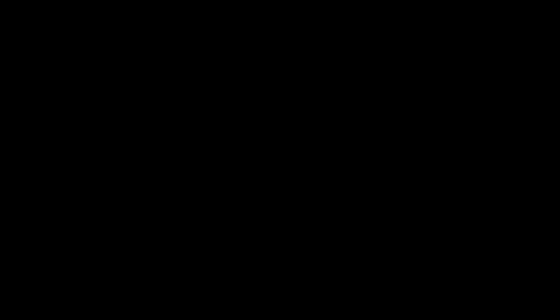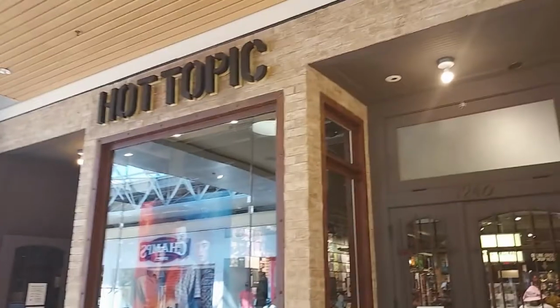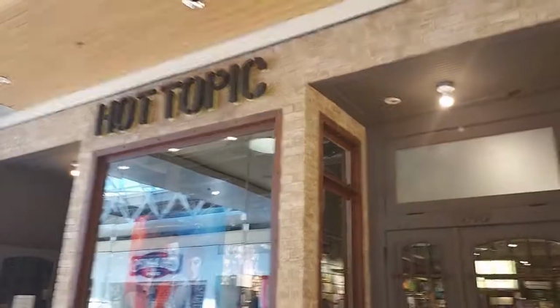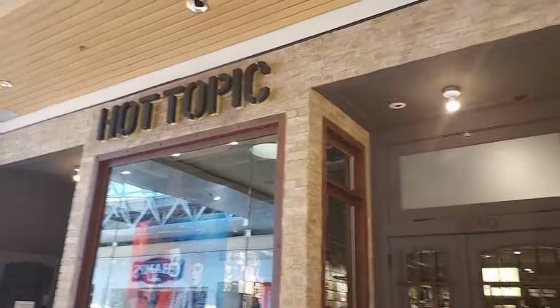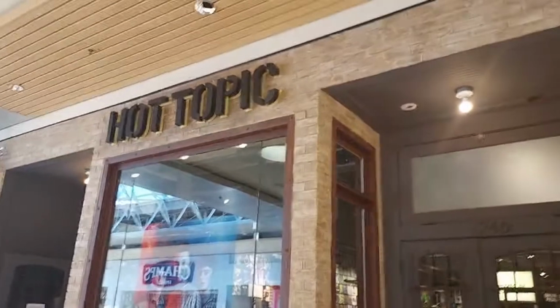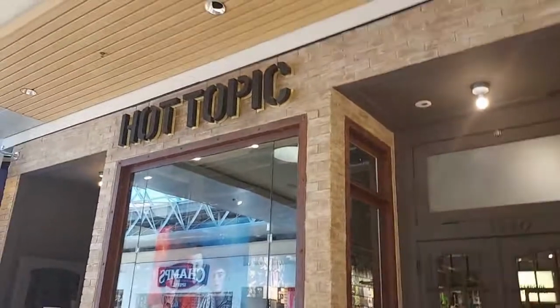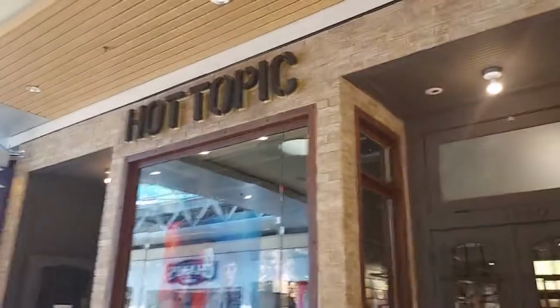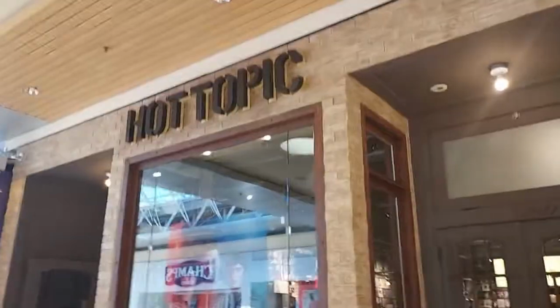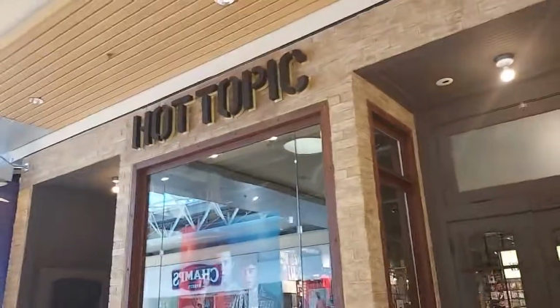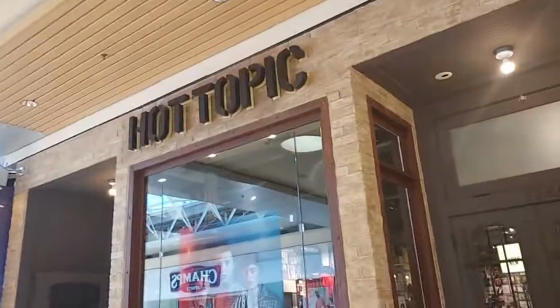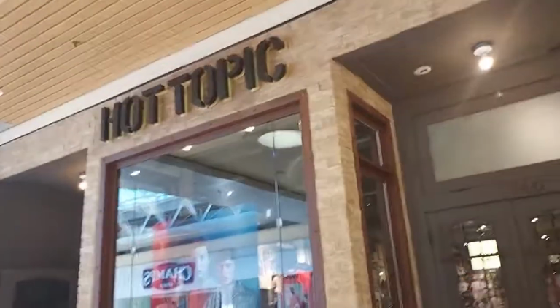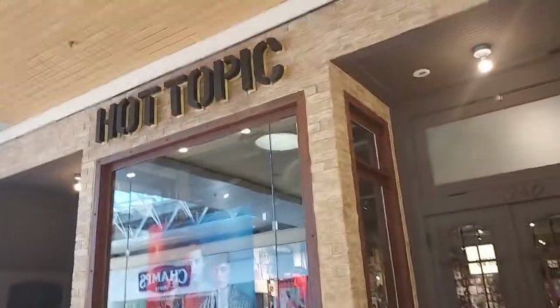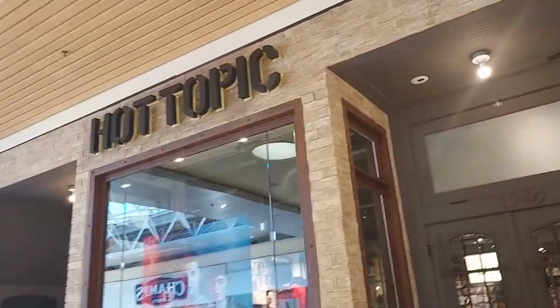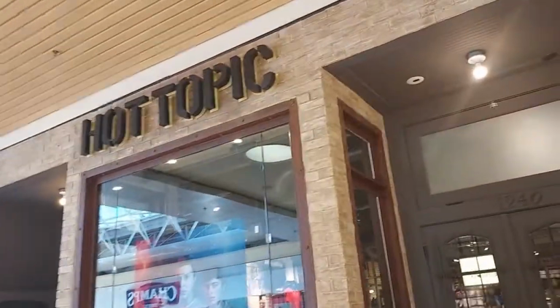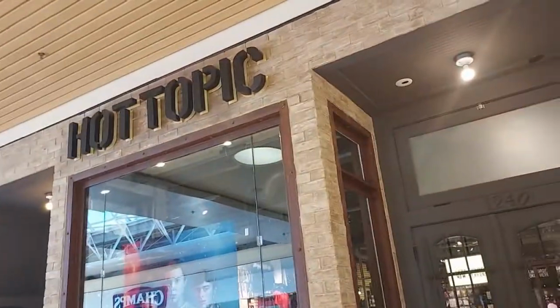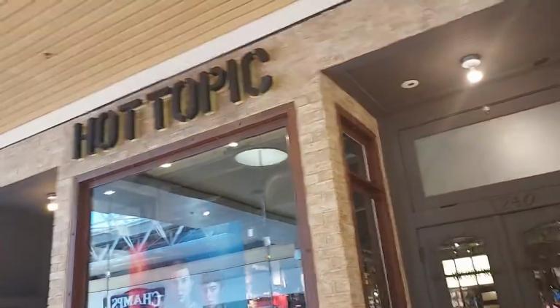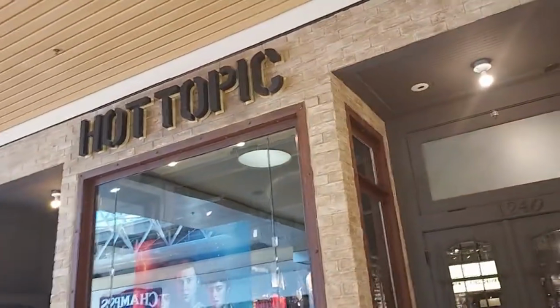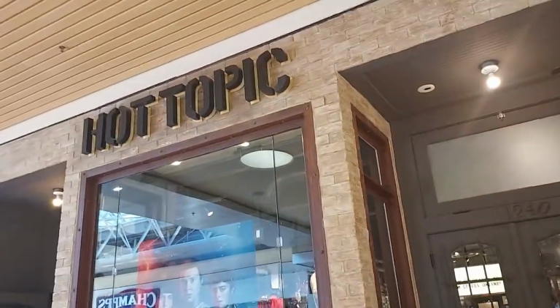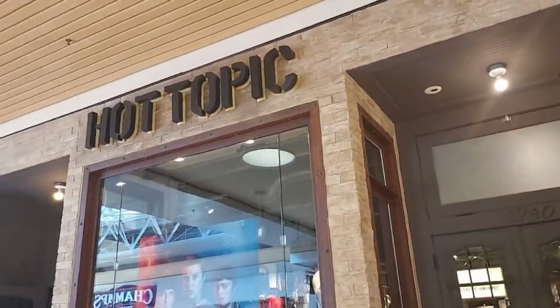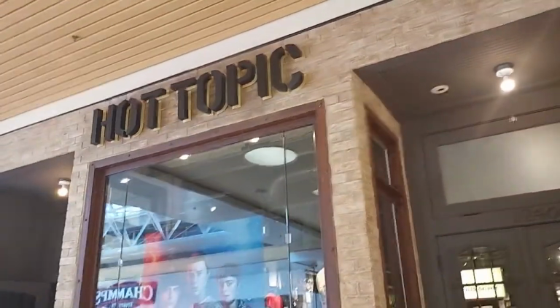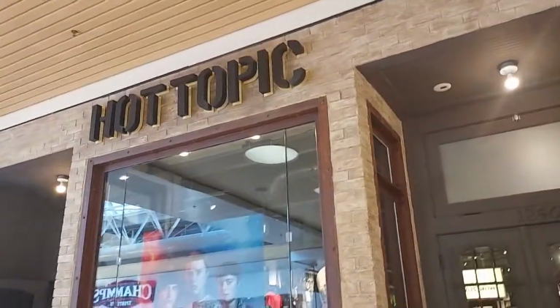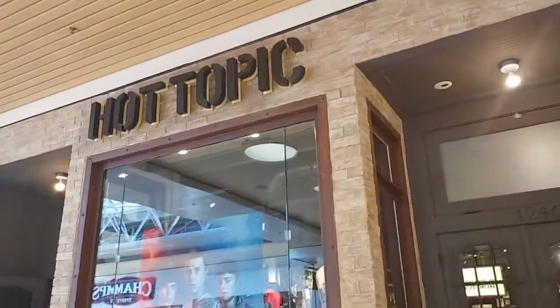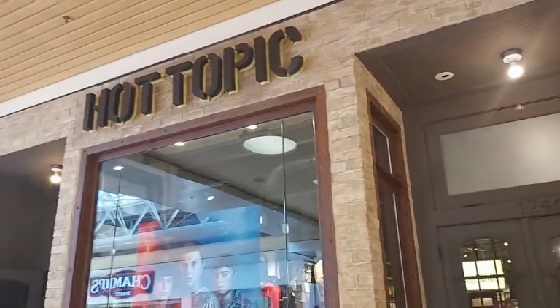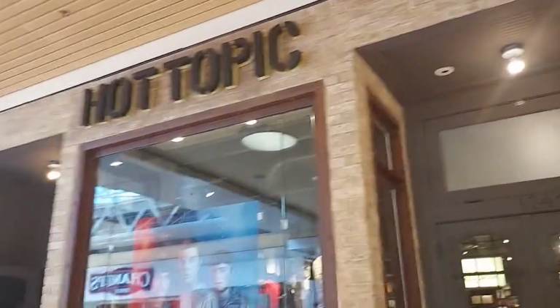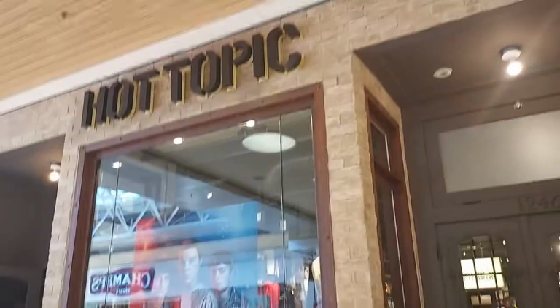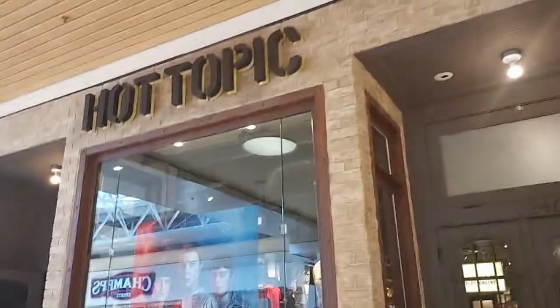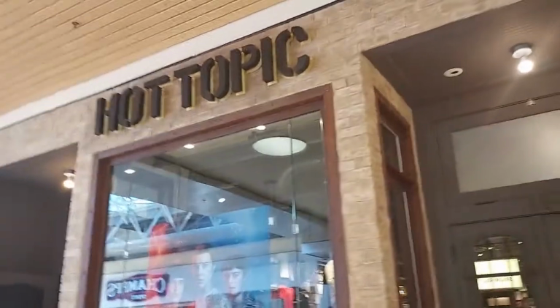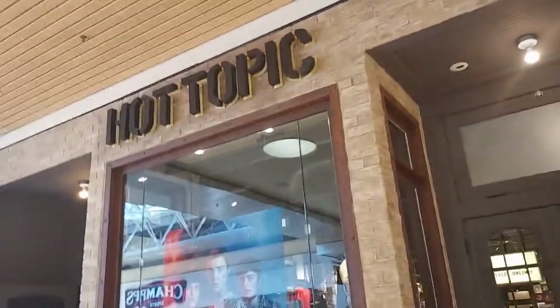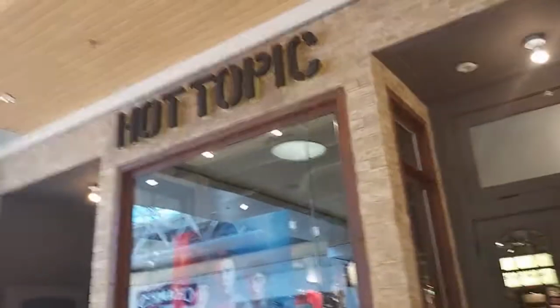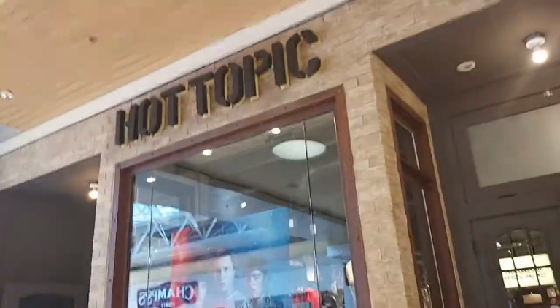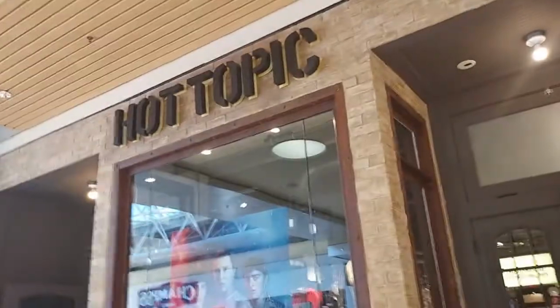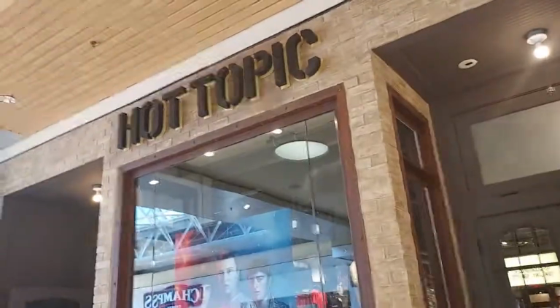Hey everyone, welcome back to Fink Row Shopping. I'm here today at Hot Topic. I haven't been here in a while y'all, so they're going to have some new stuff. Let's head in.